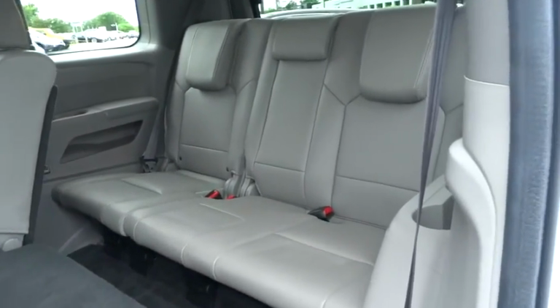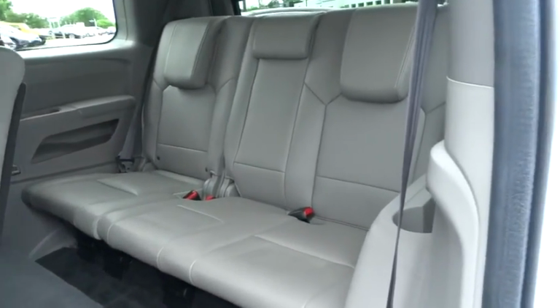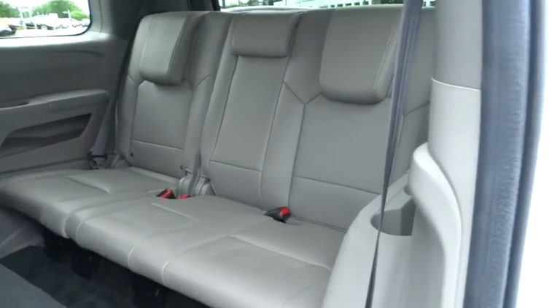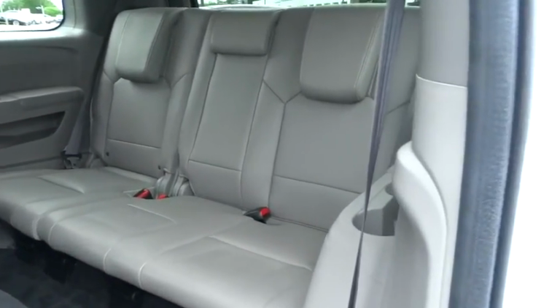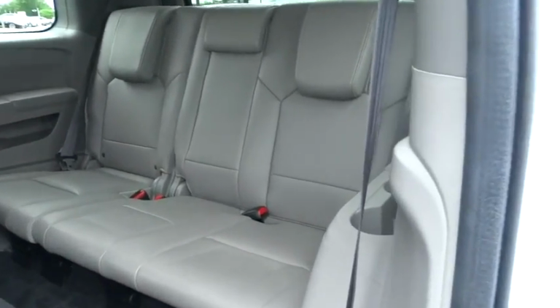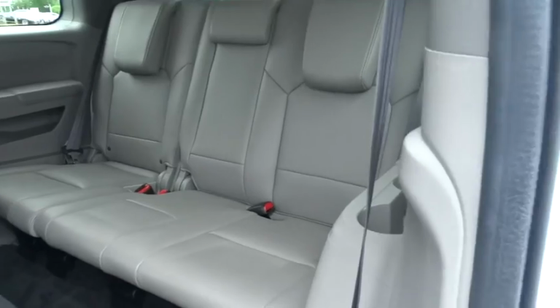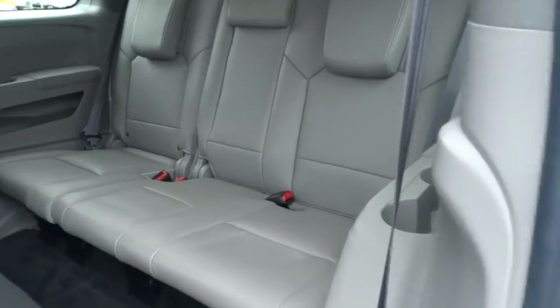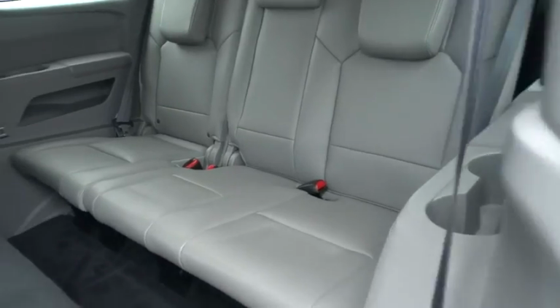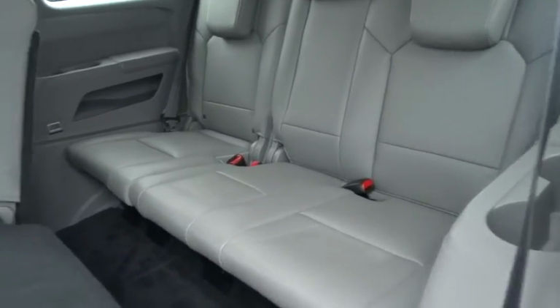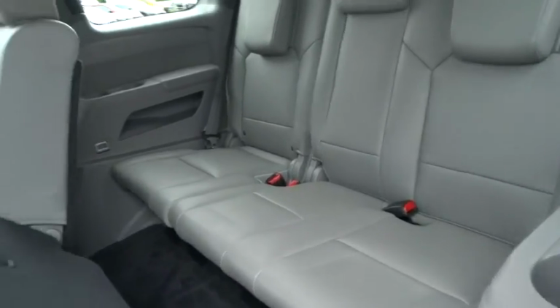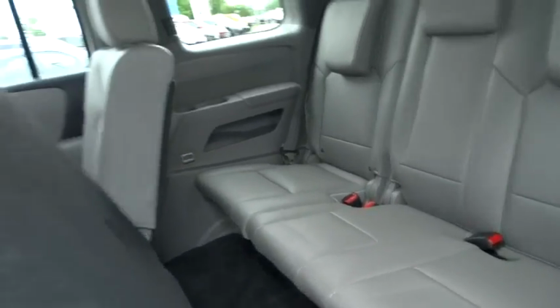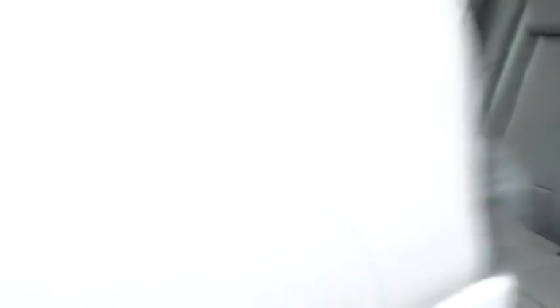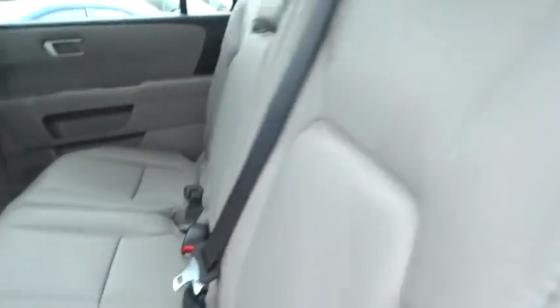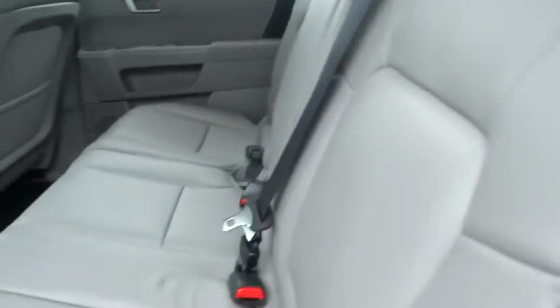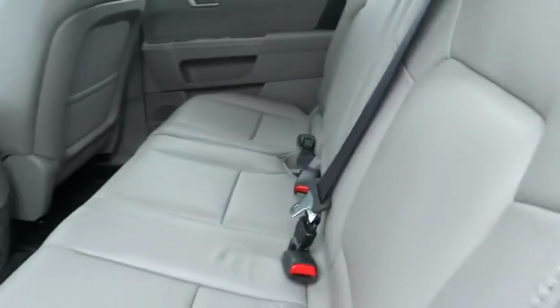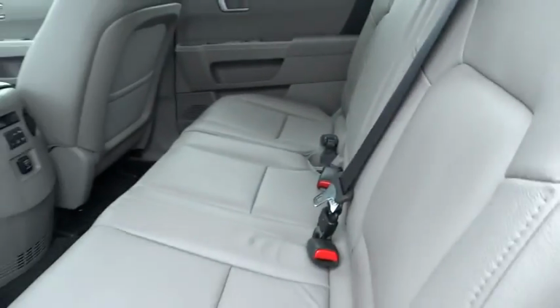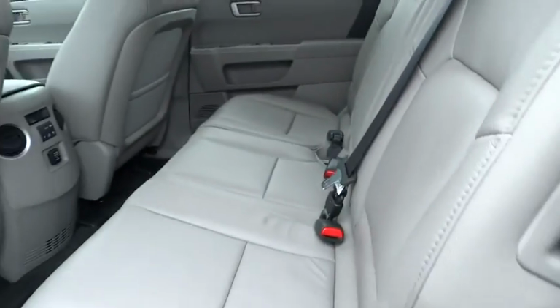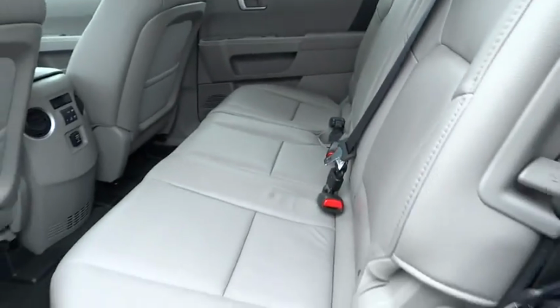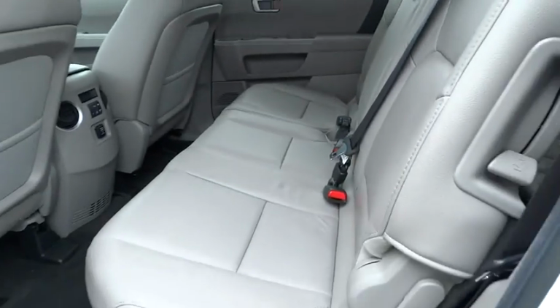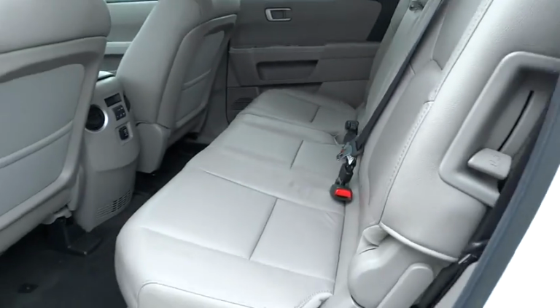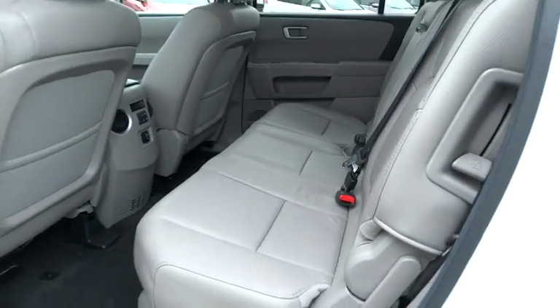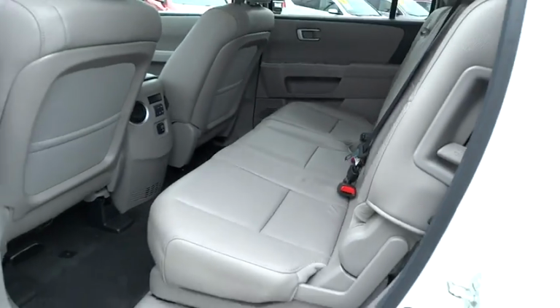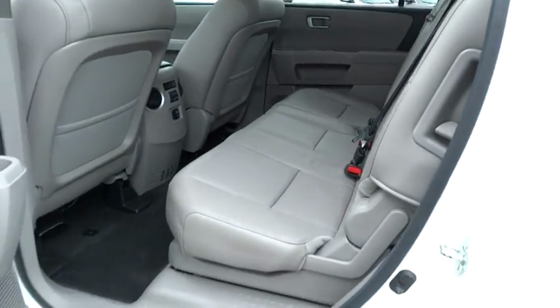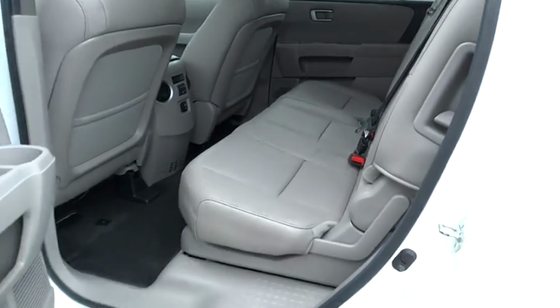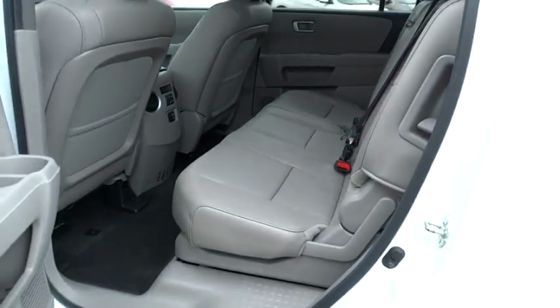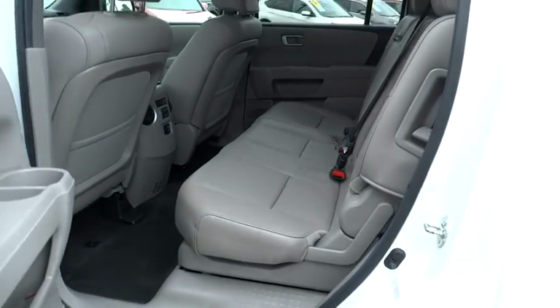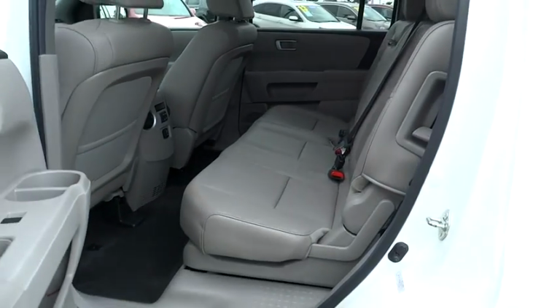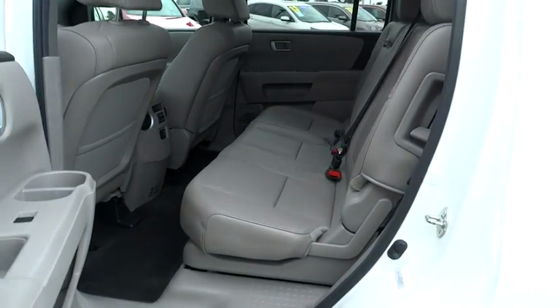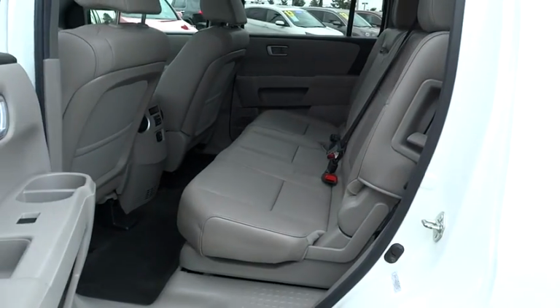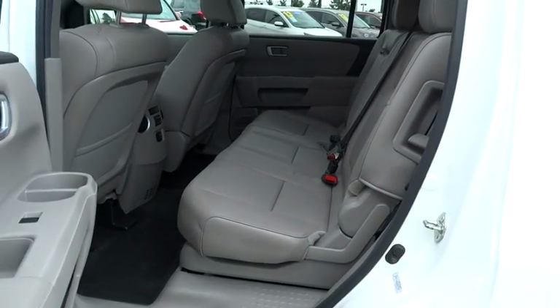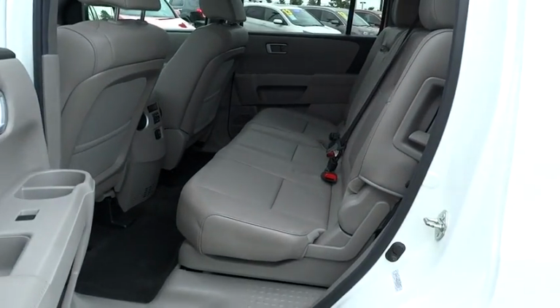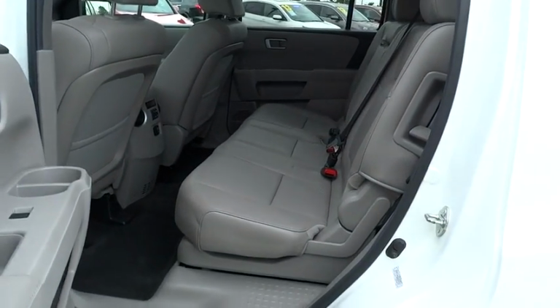Power moonroof. Remote keyless entry. Overhead console. Brake assist. Panic alarm.